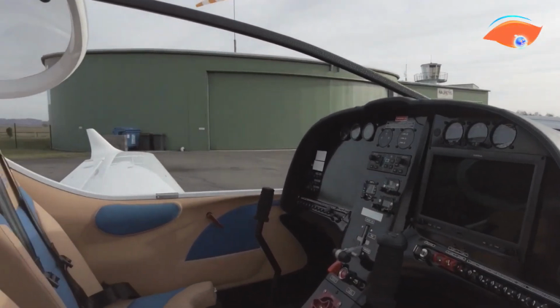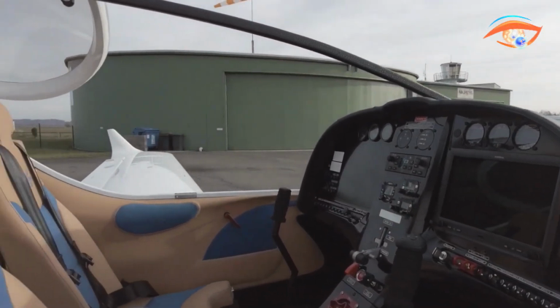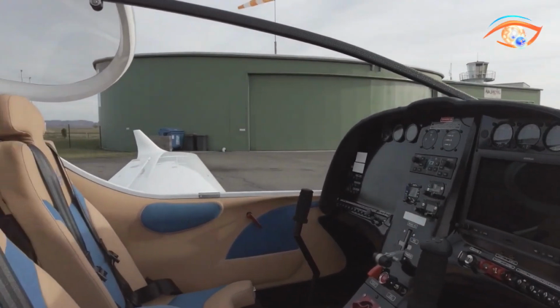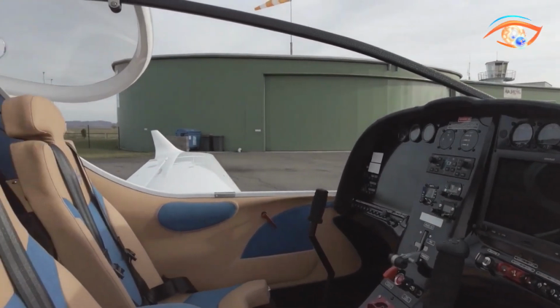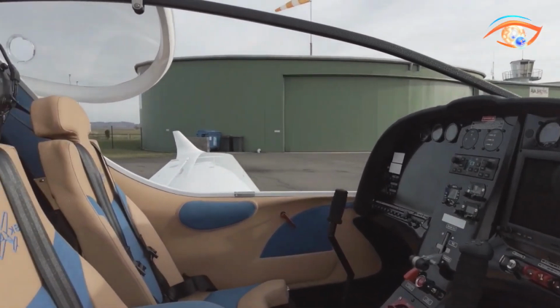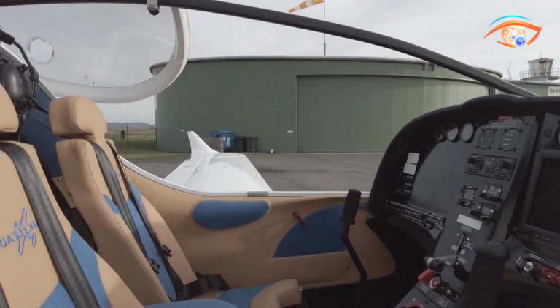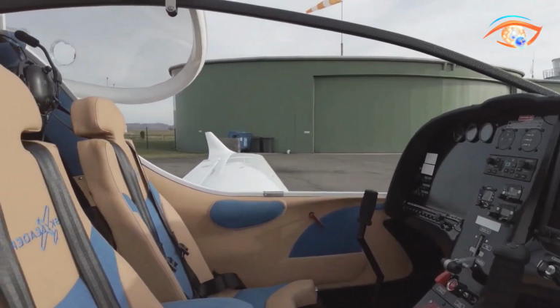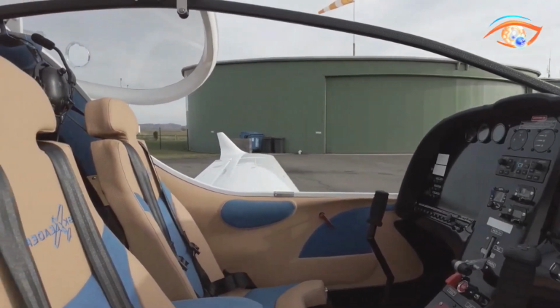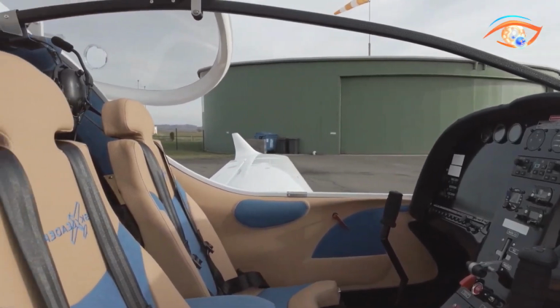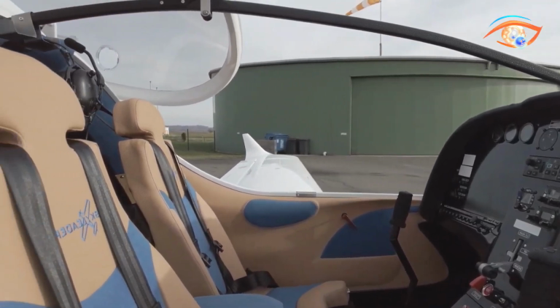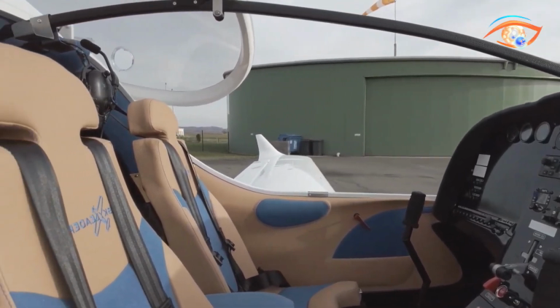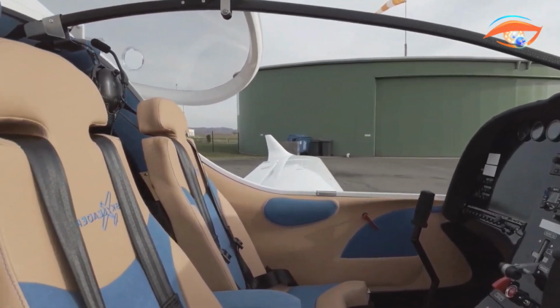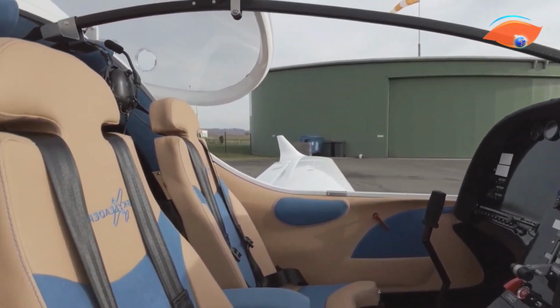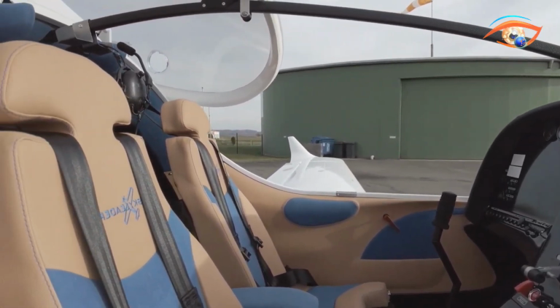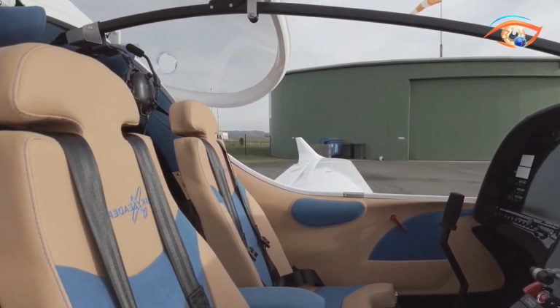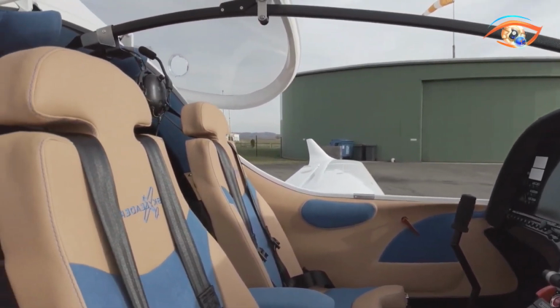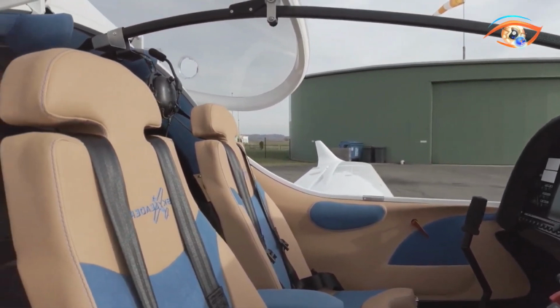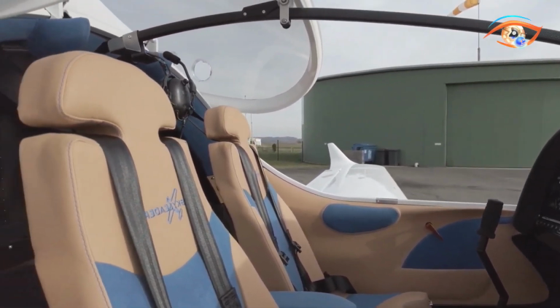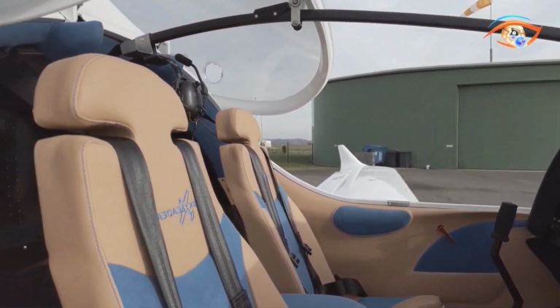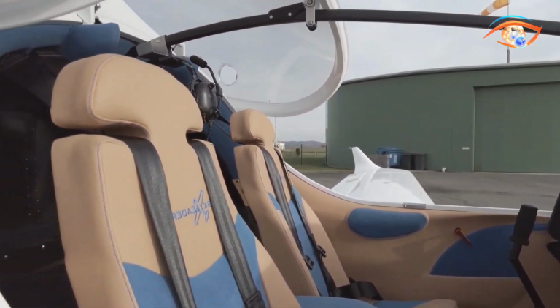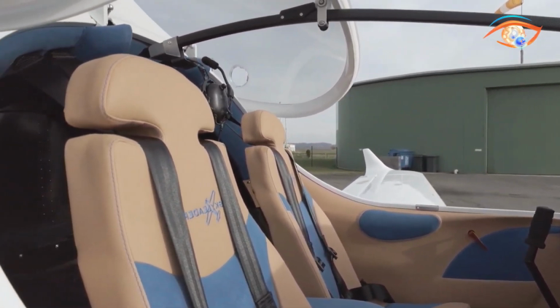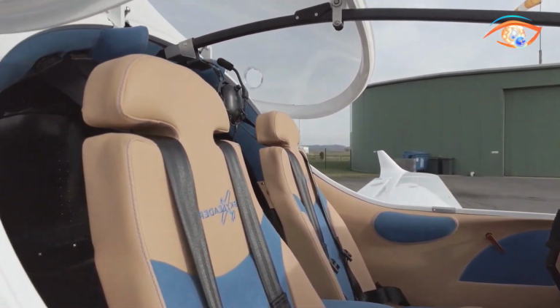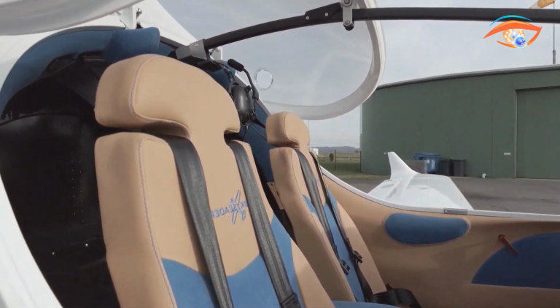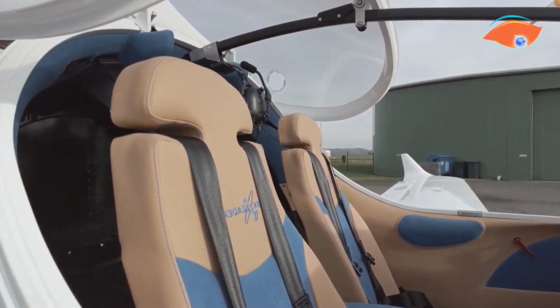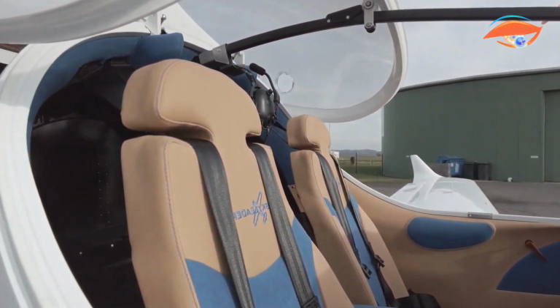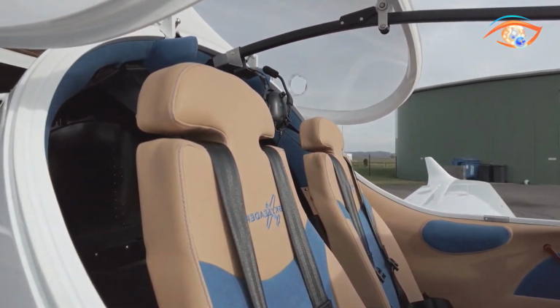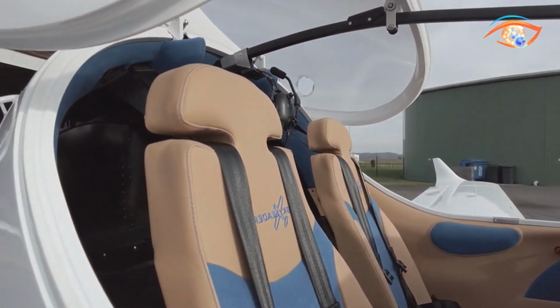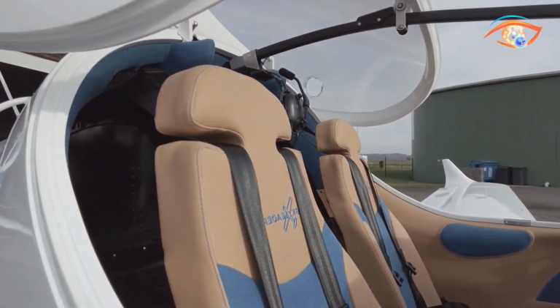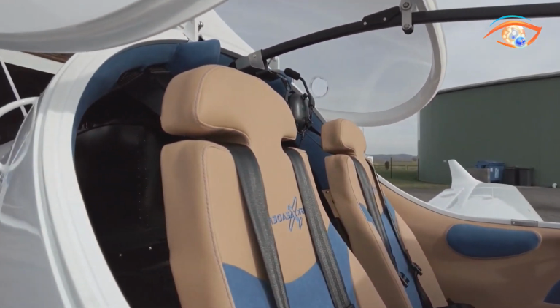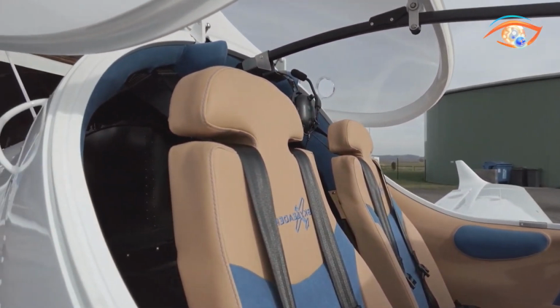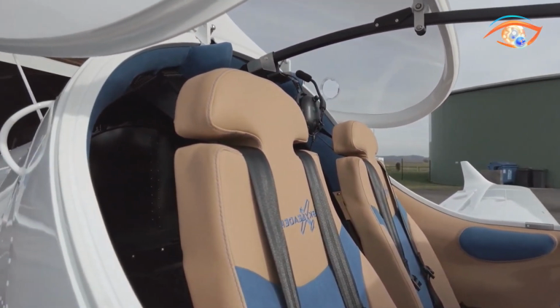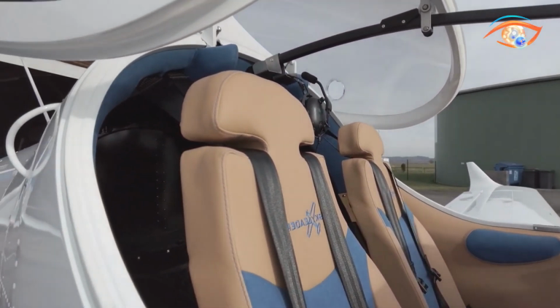With customizable avionics and safety features, it is well suited for training, leisure, and cross-country adventures.